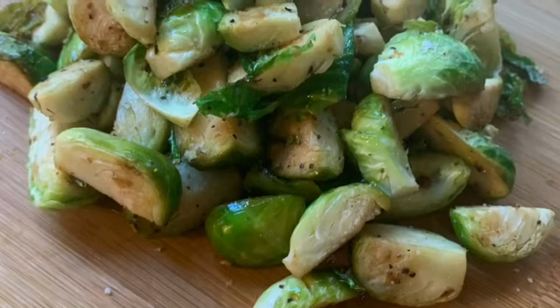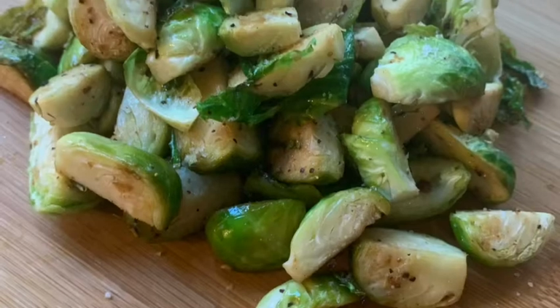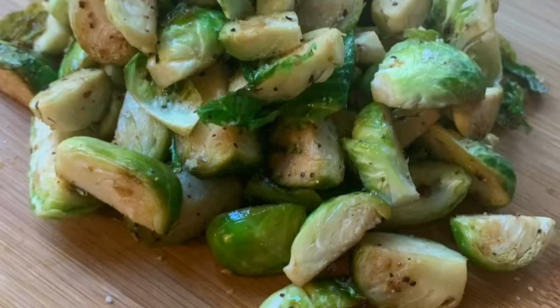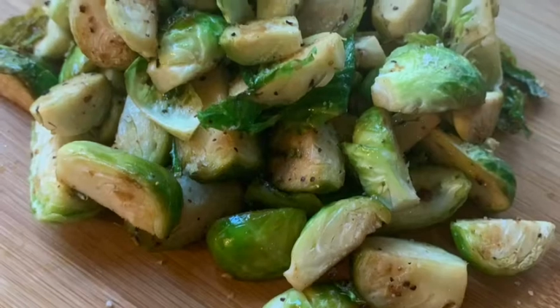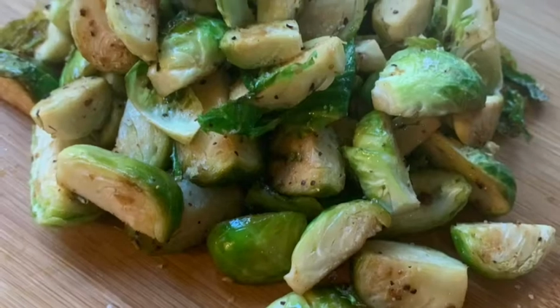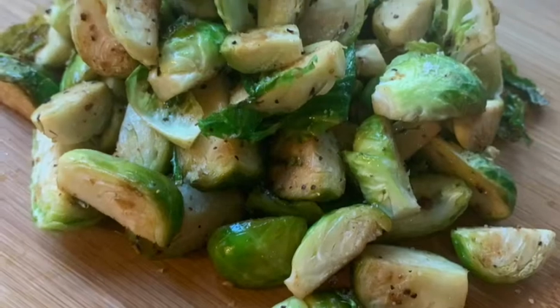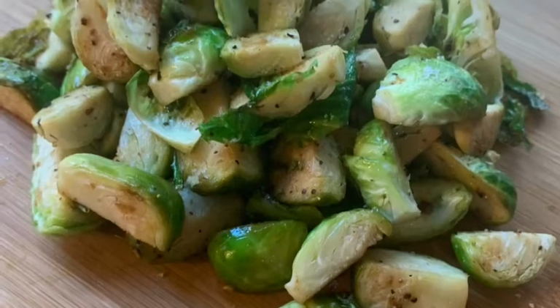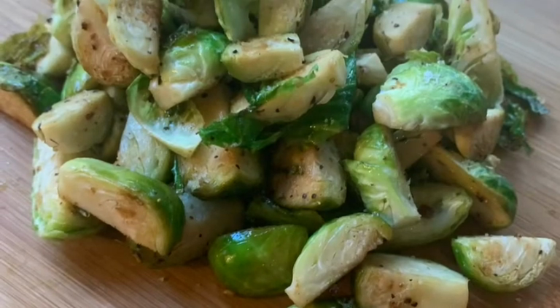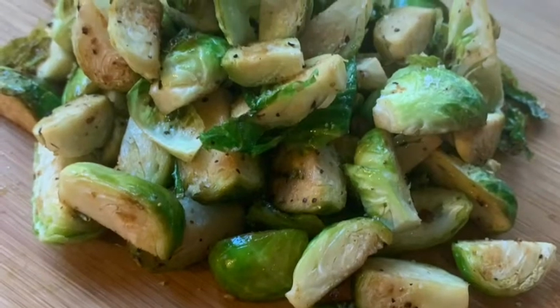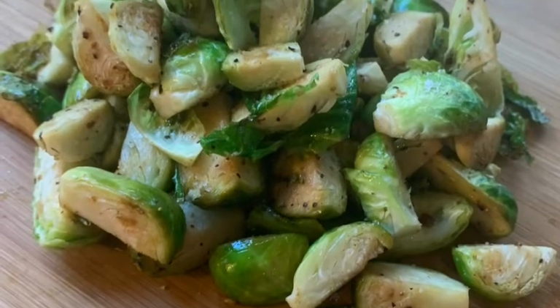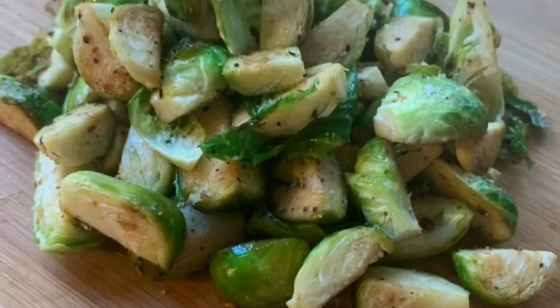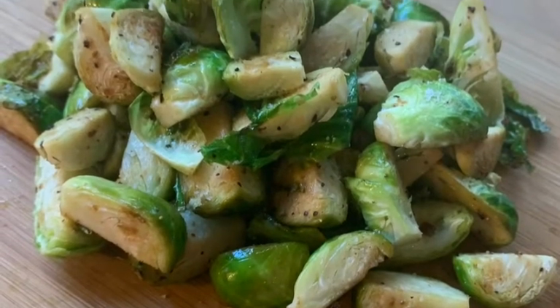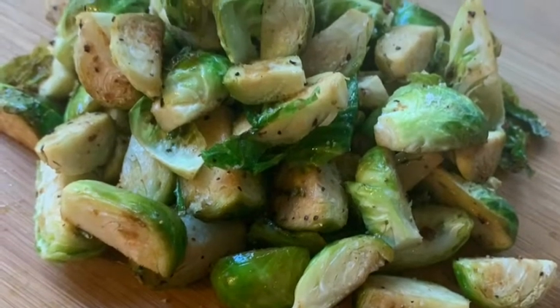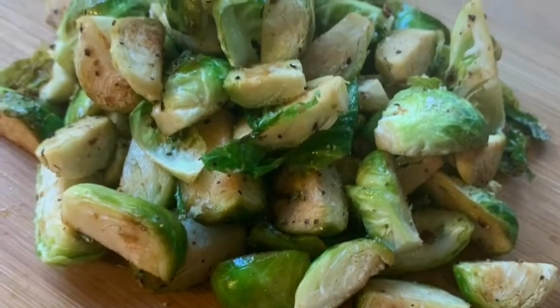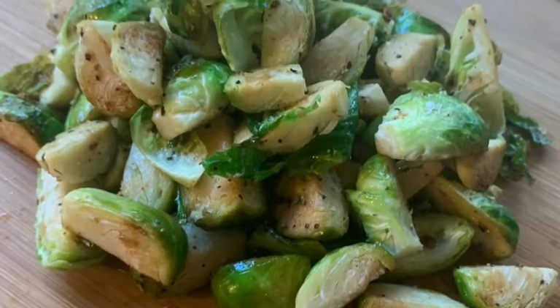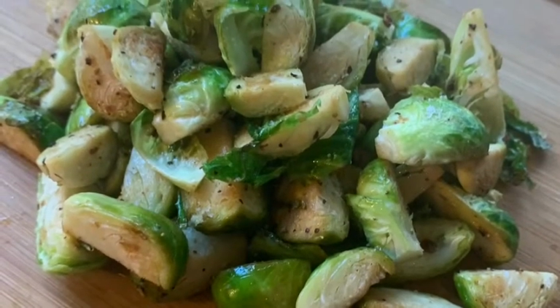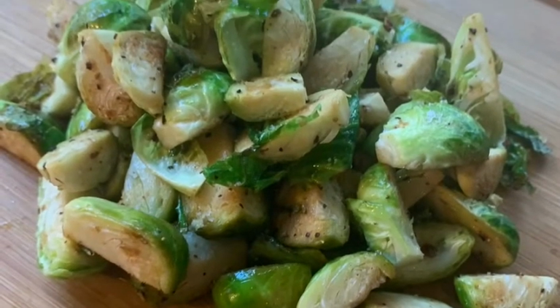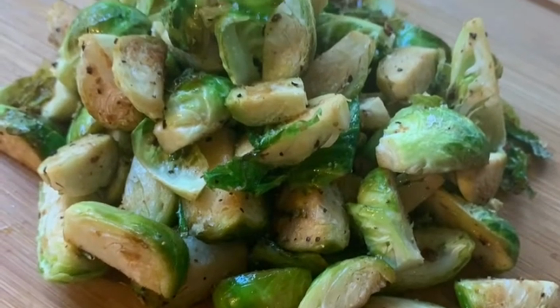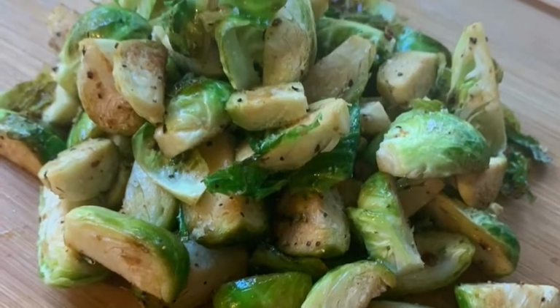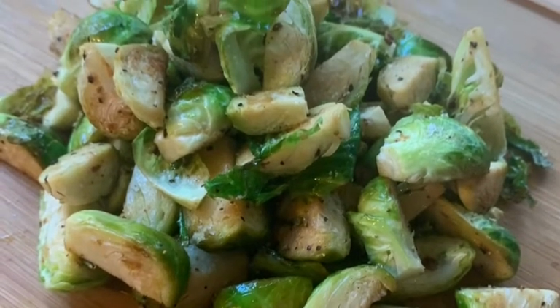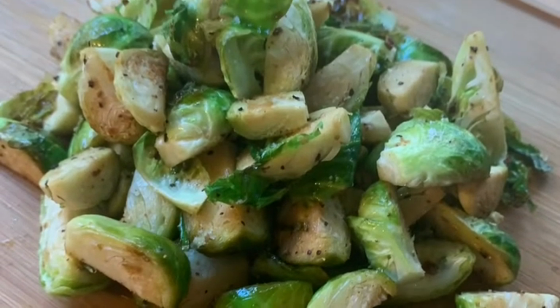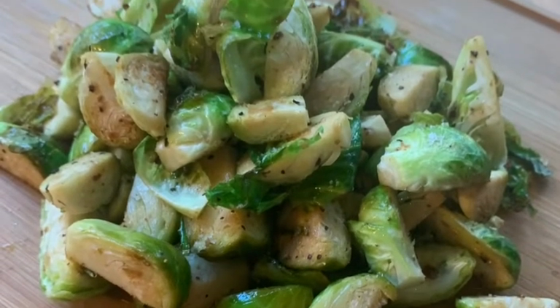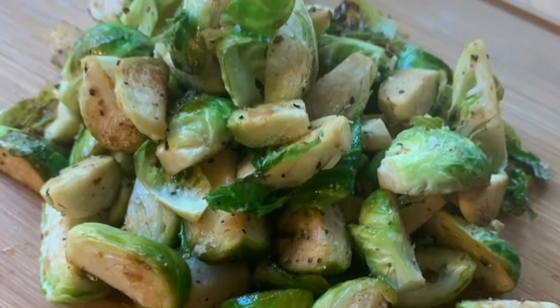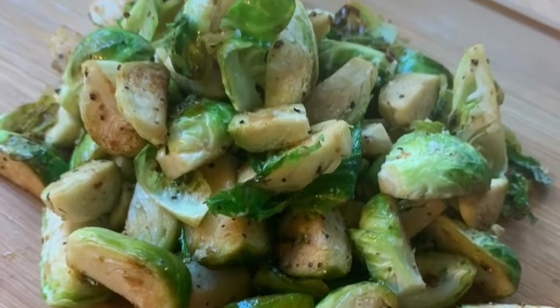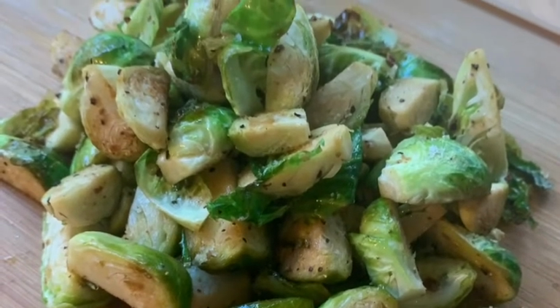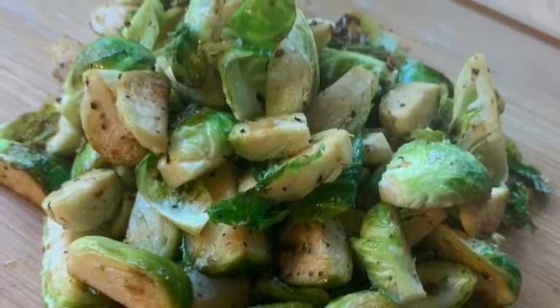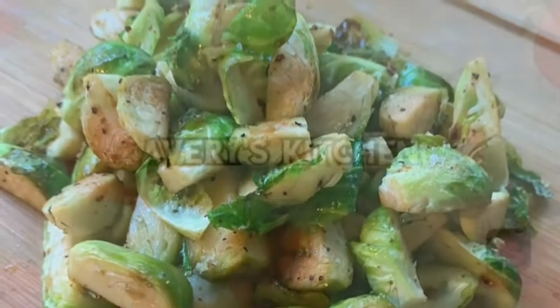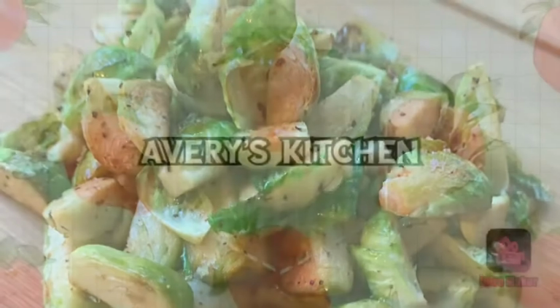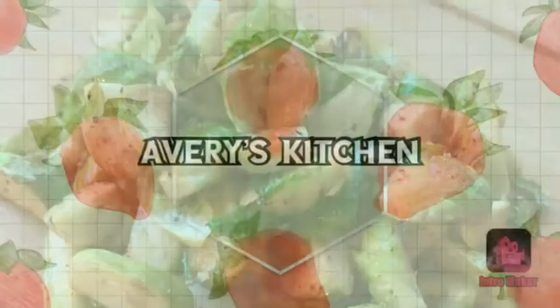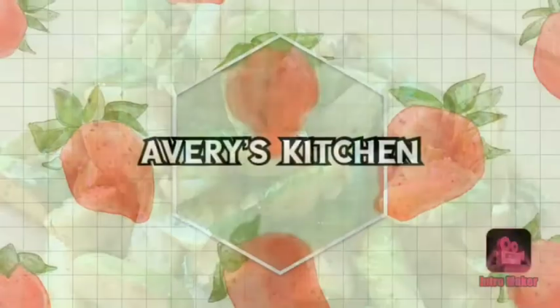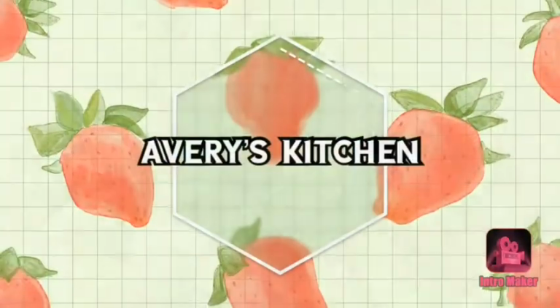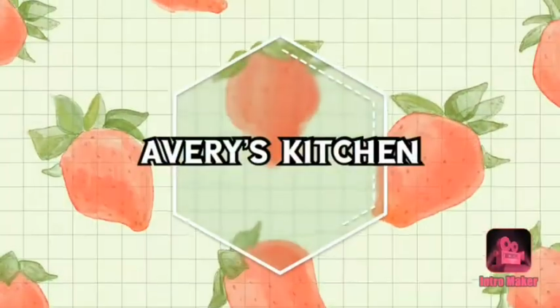Hey guys, welcome to Avery's Kitchen. My name is Avery, and today I'm going to show you all how to make these amazing Brussels sprouts.